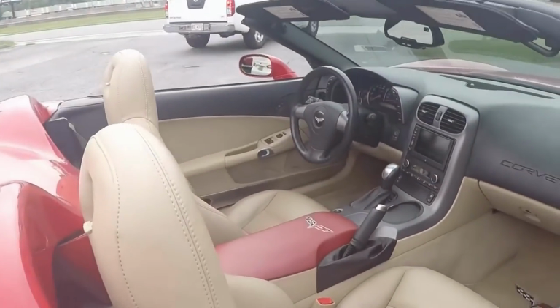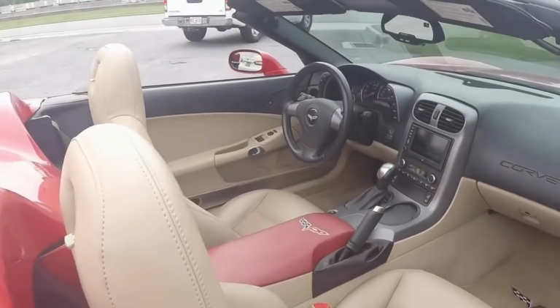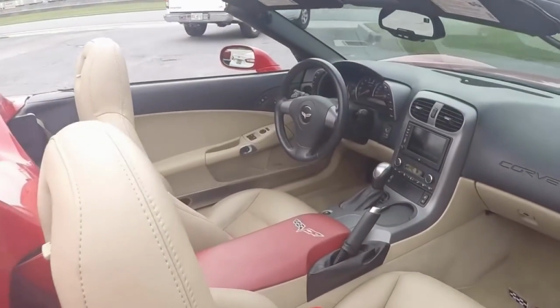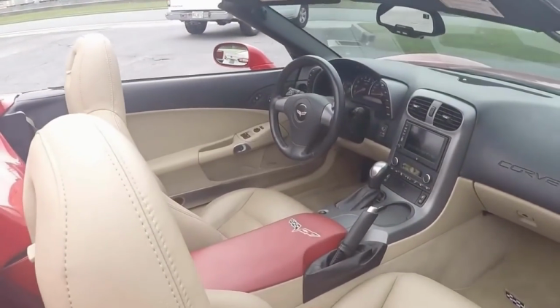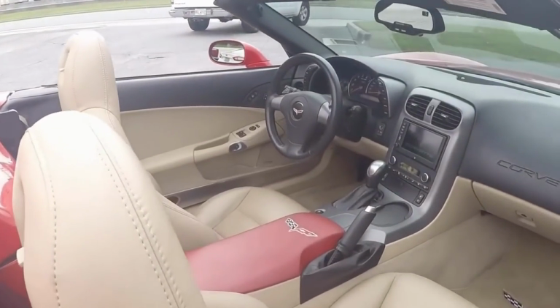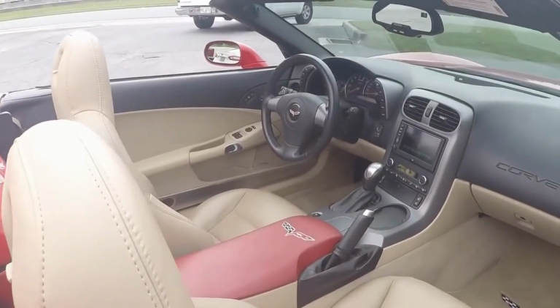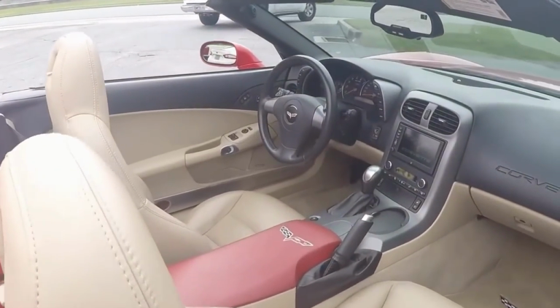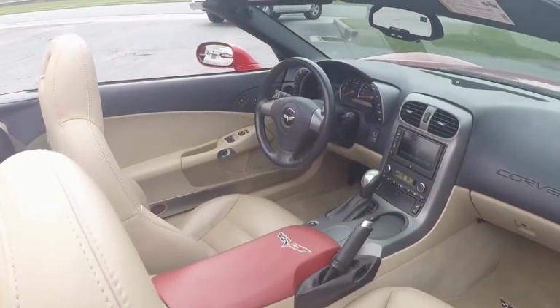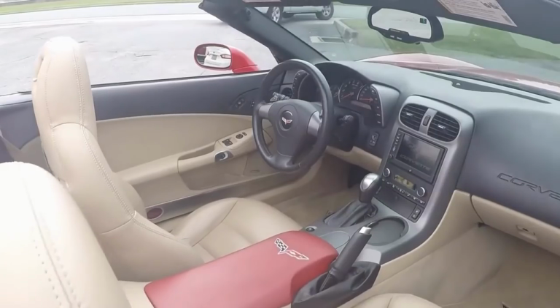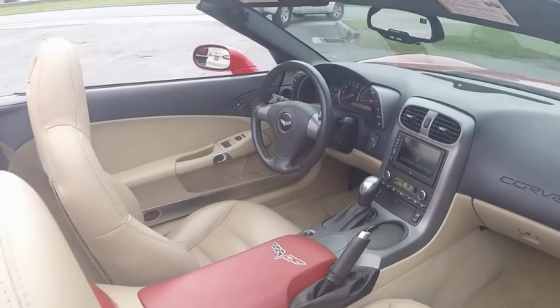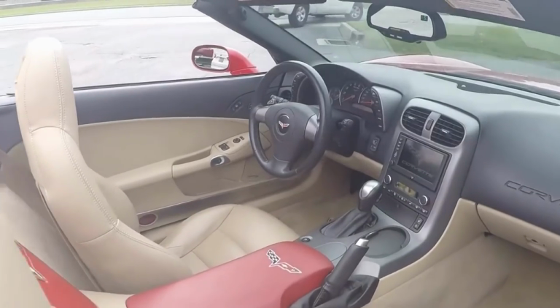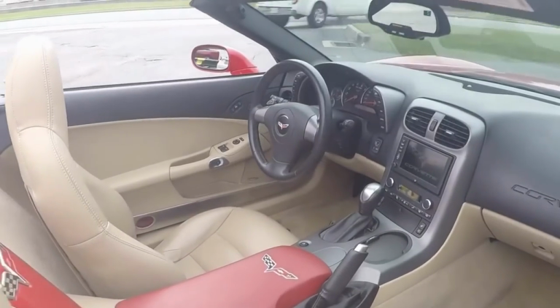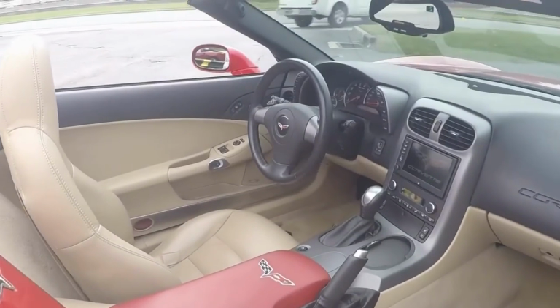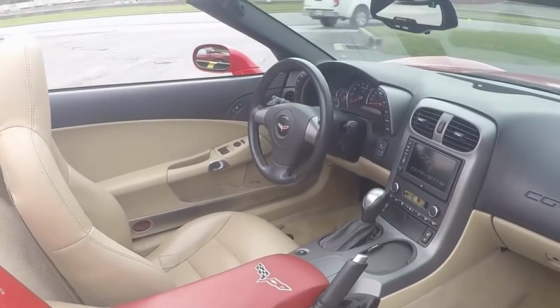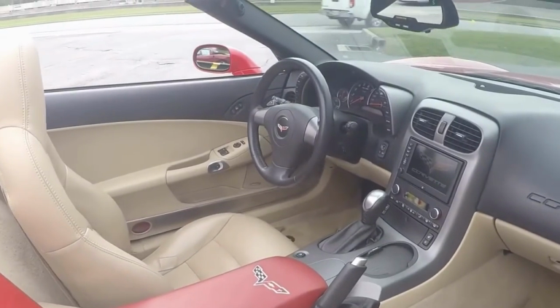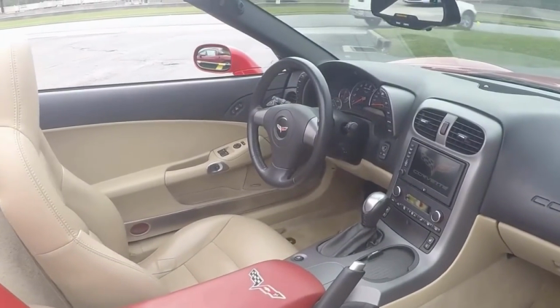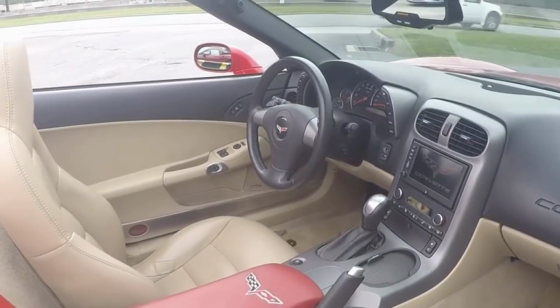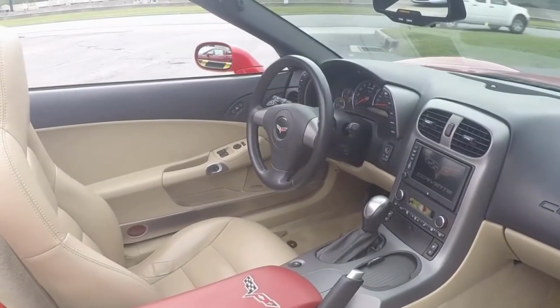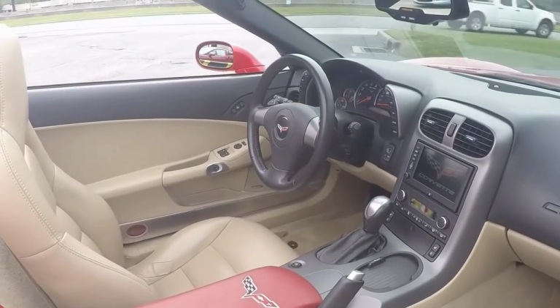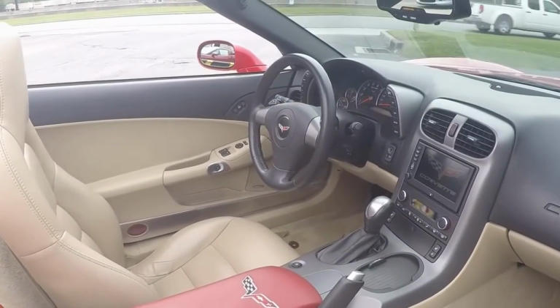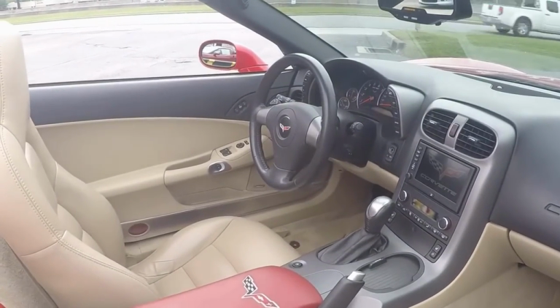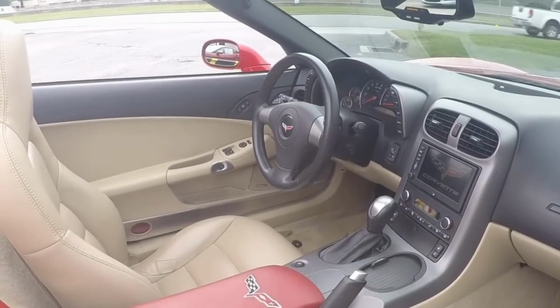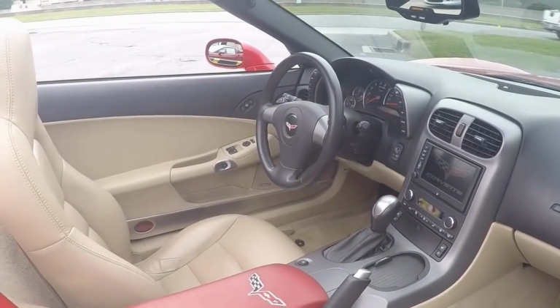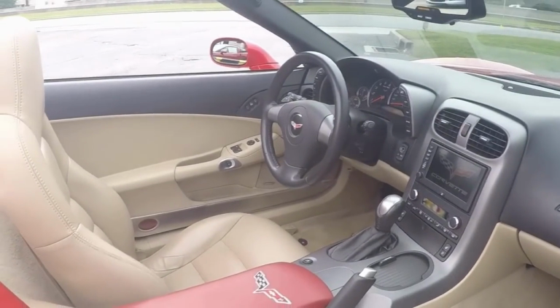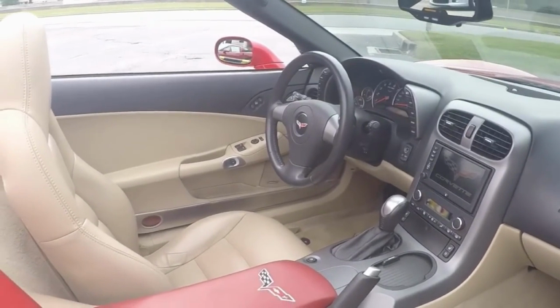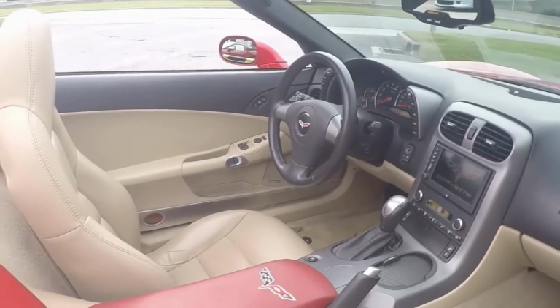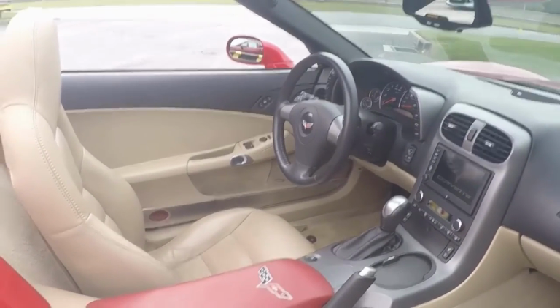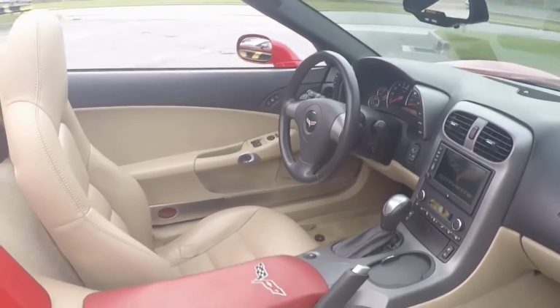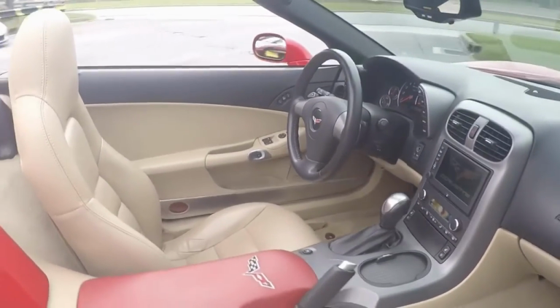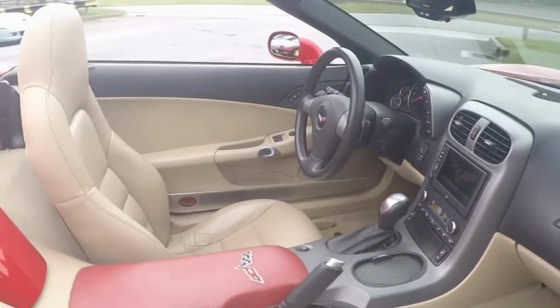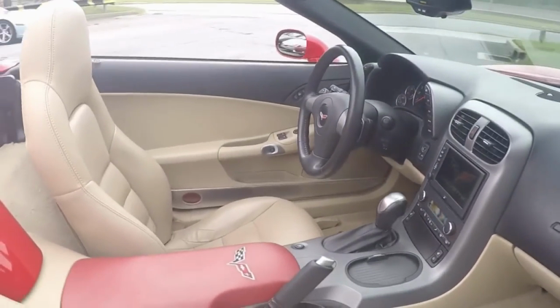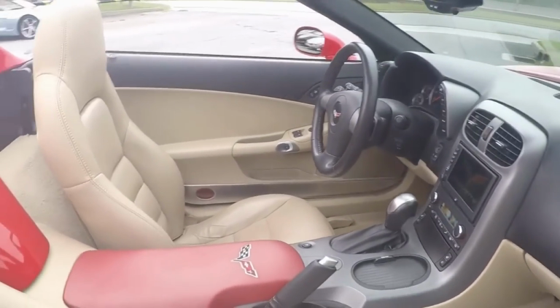Beautiful interior, automatic transmission with paddle shifters, navigation, and heated seats.